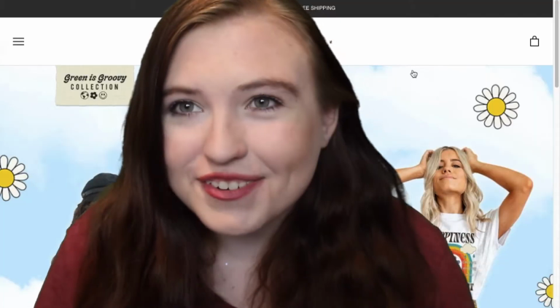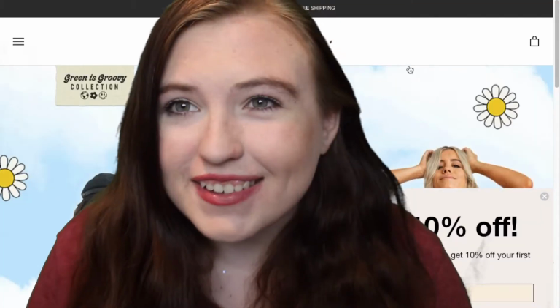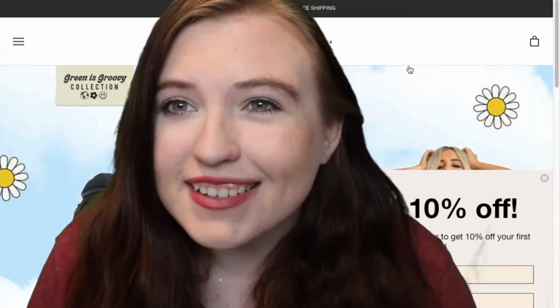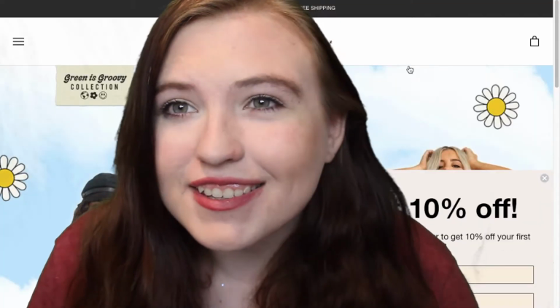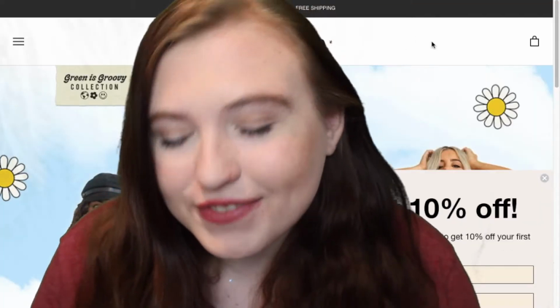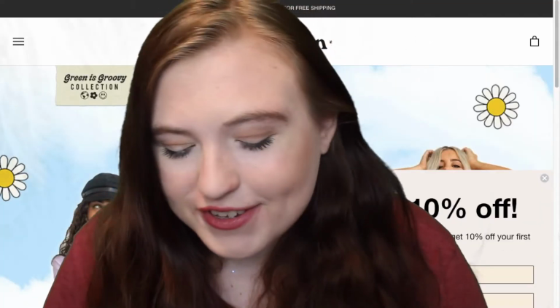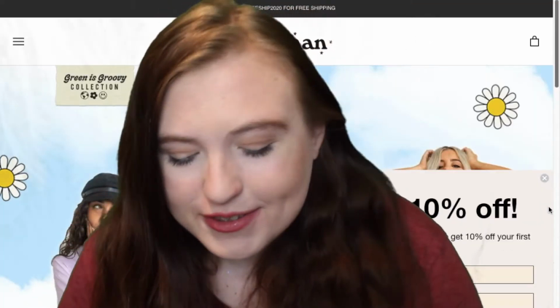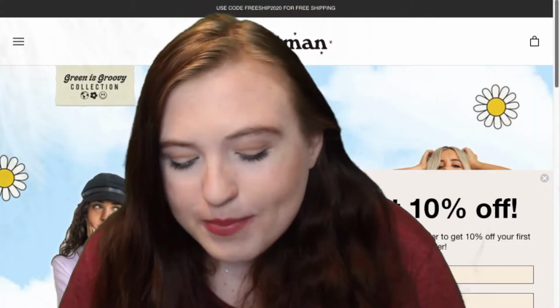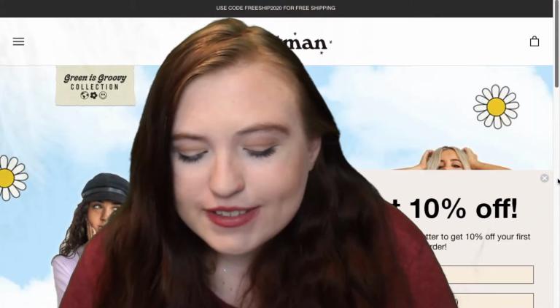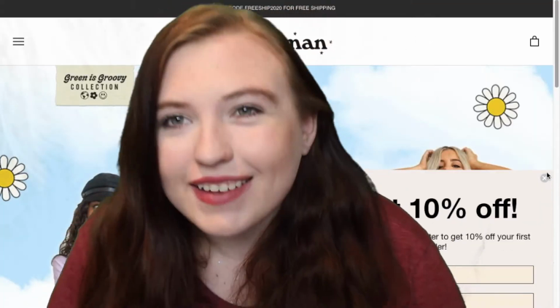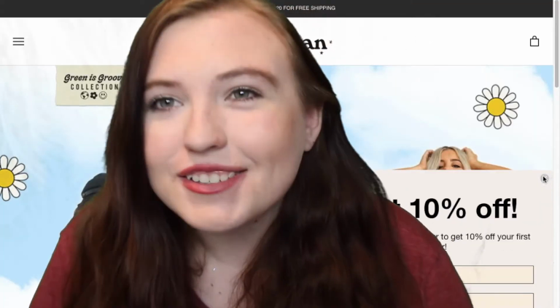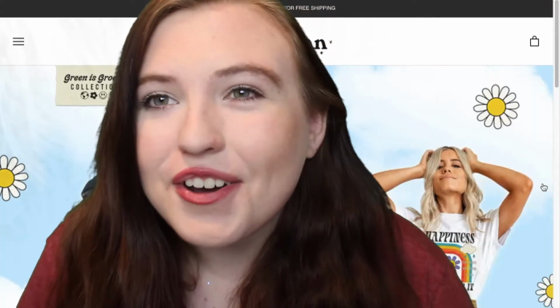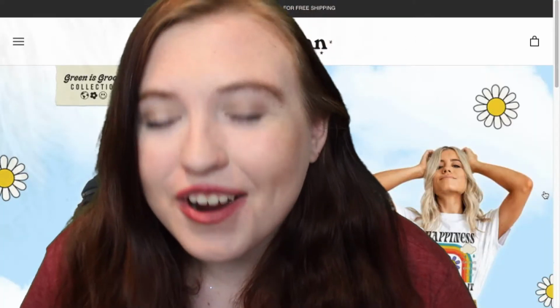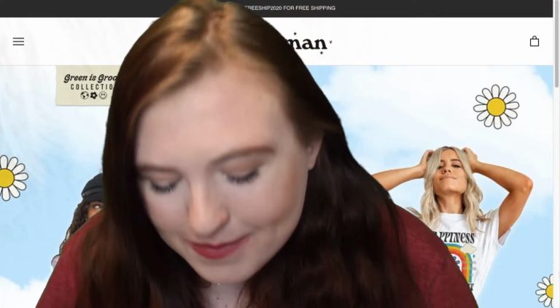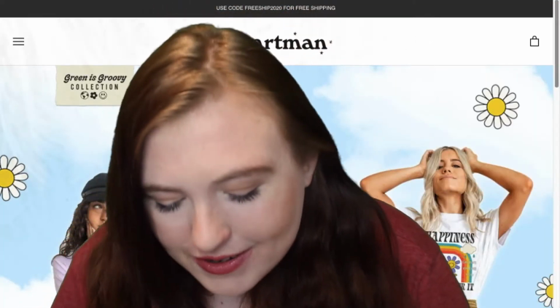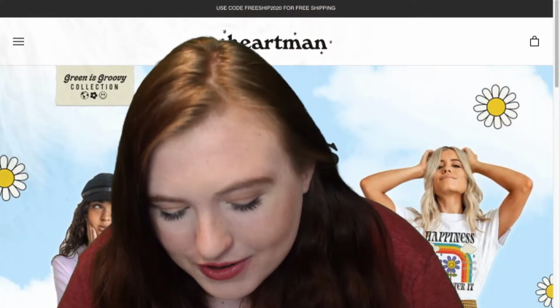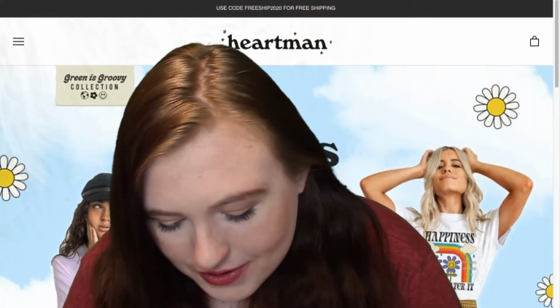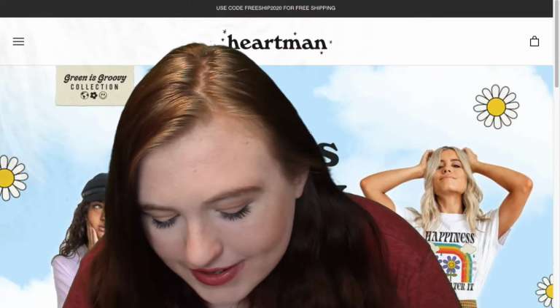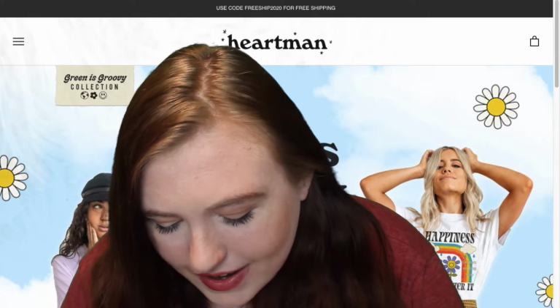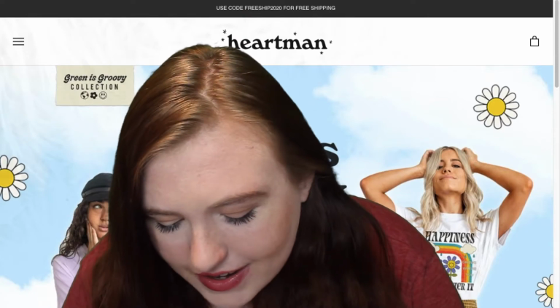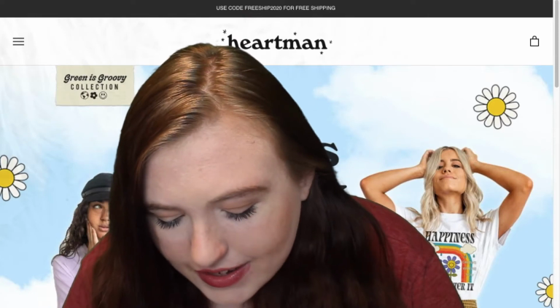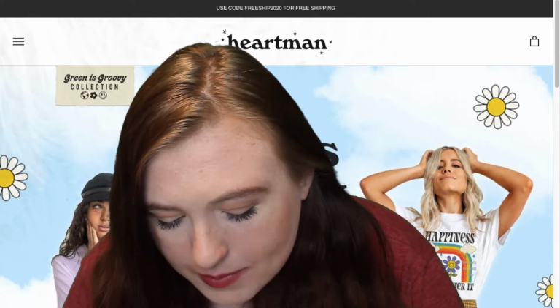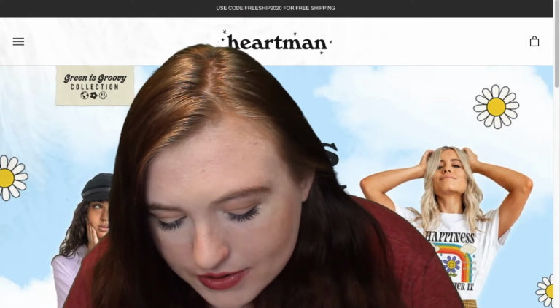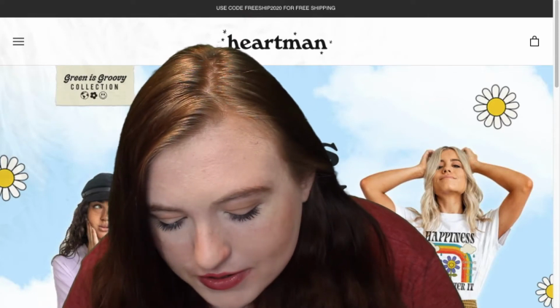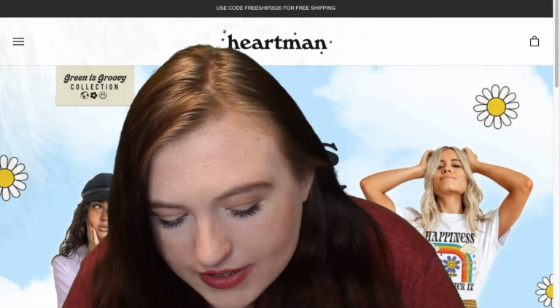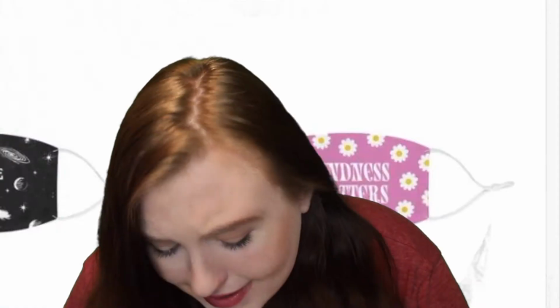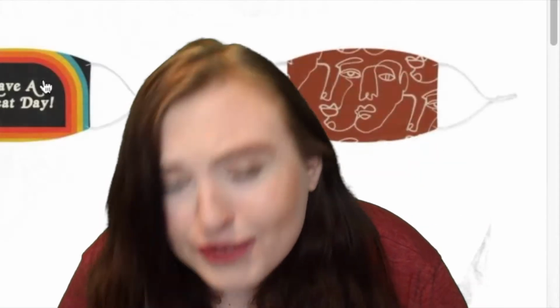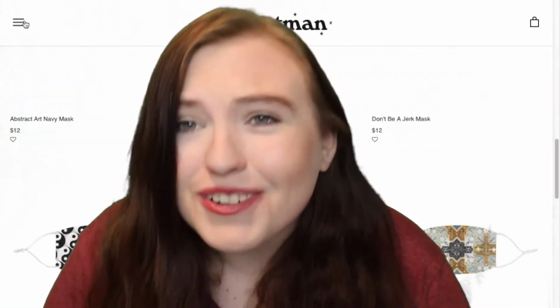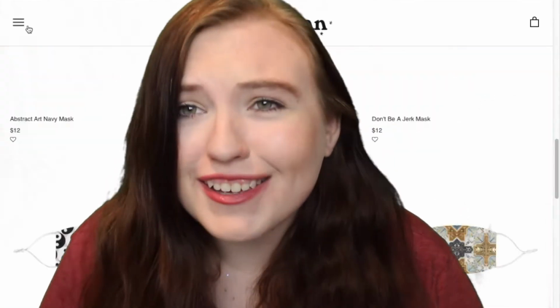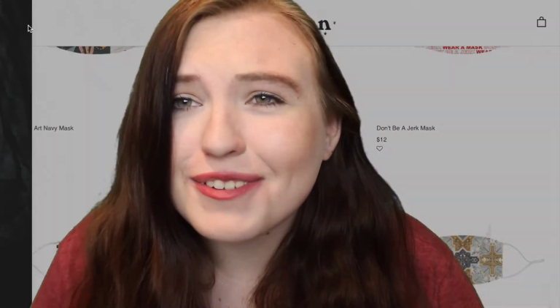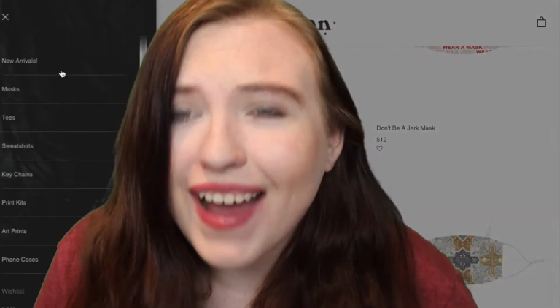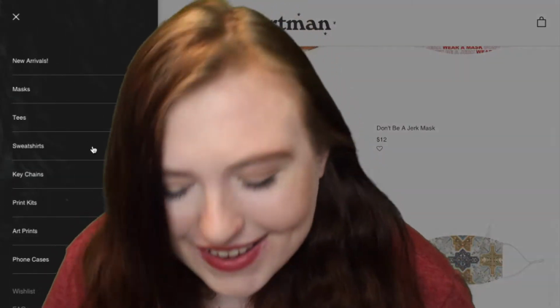Here's the first small business. It is called Hartman Clothes. It kind of has like hippie clothes. It has some really cute masks.